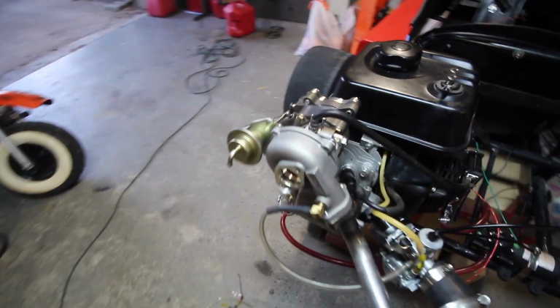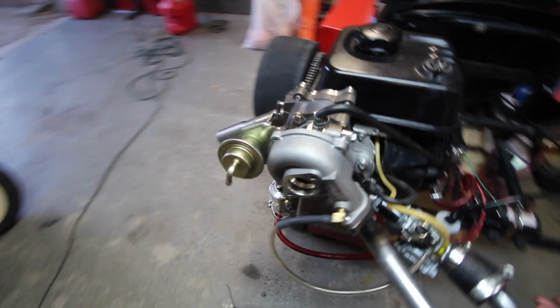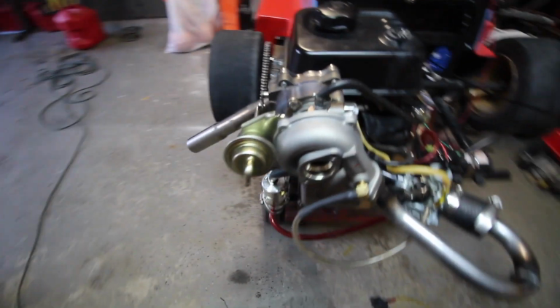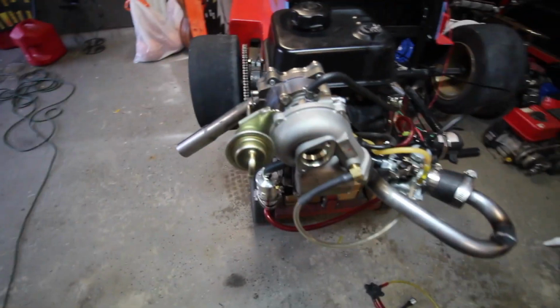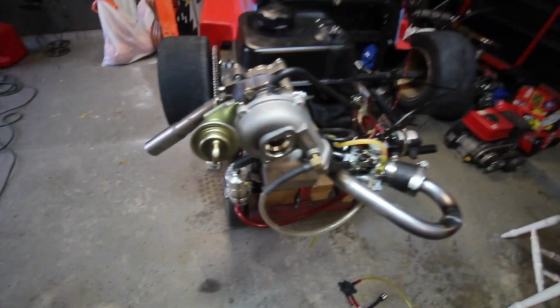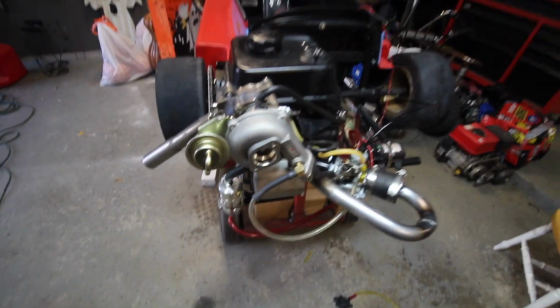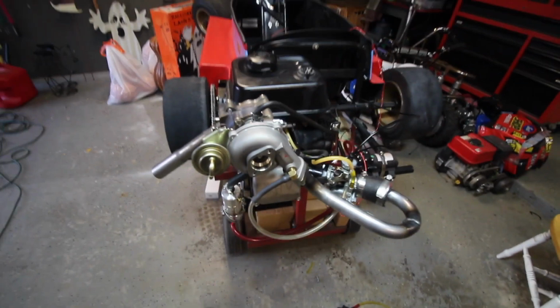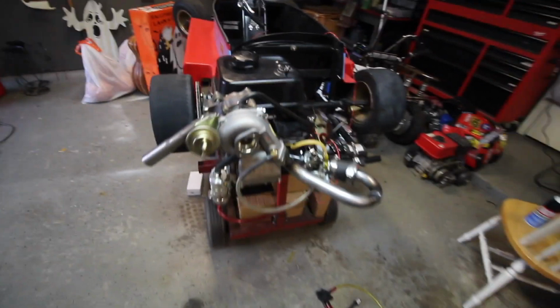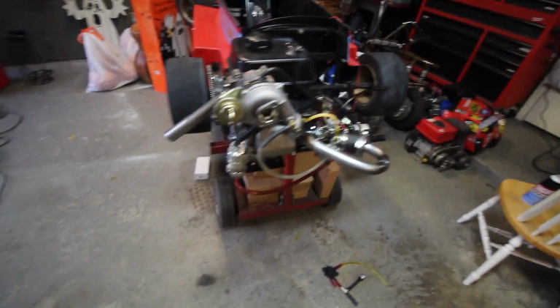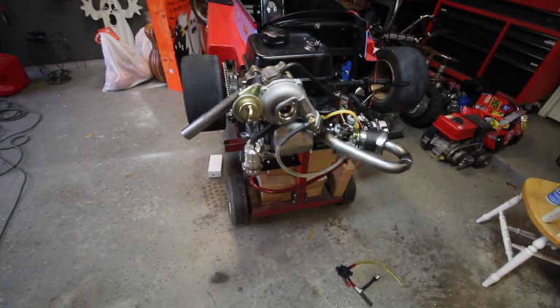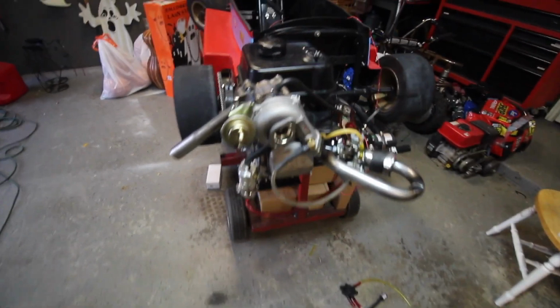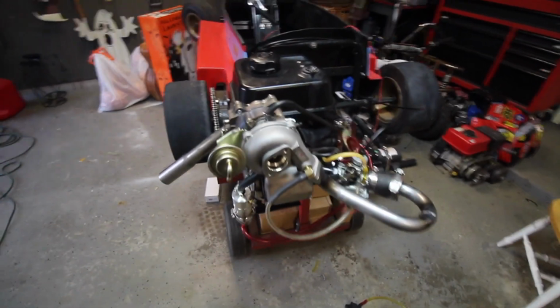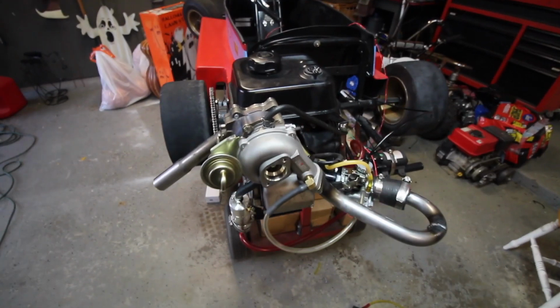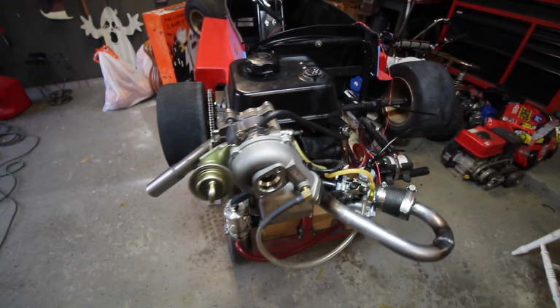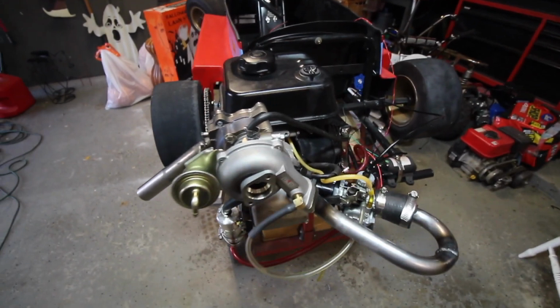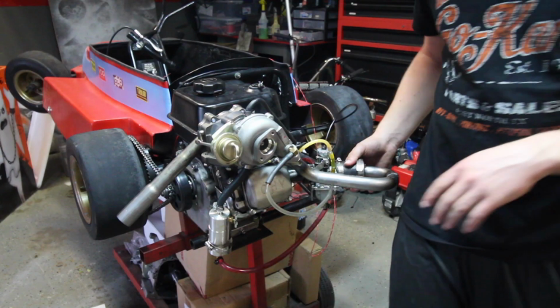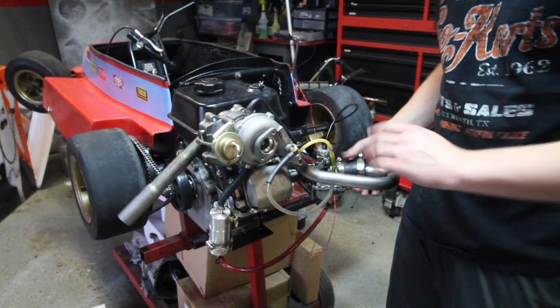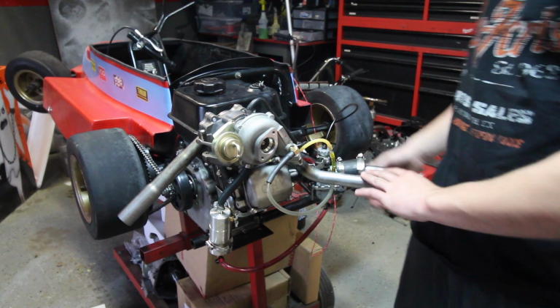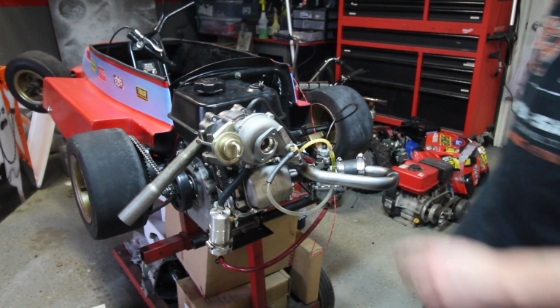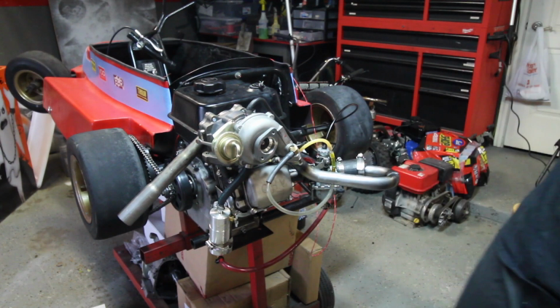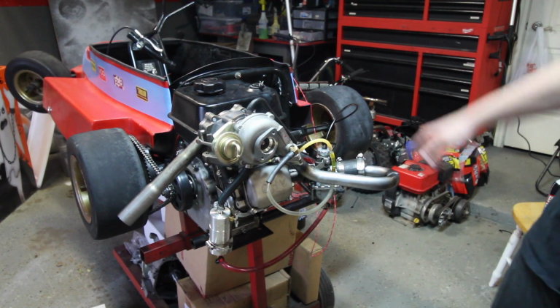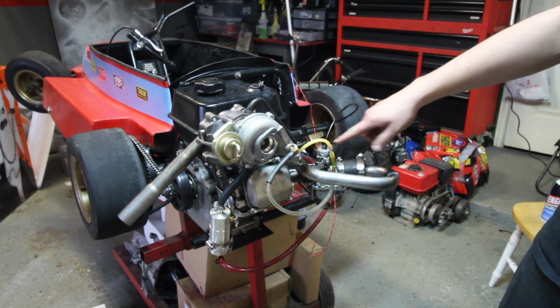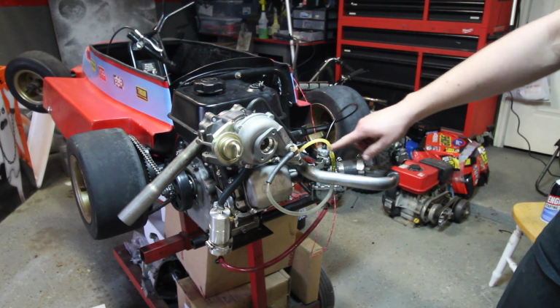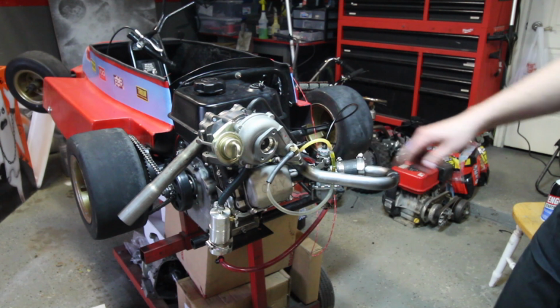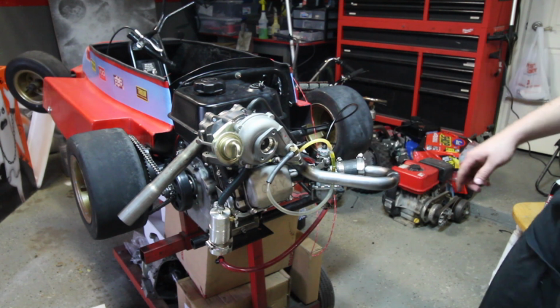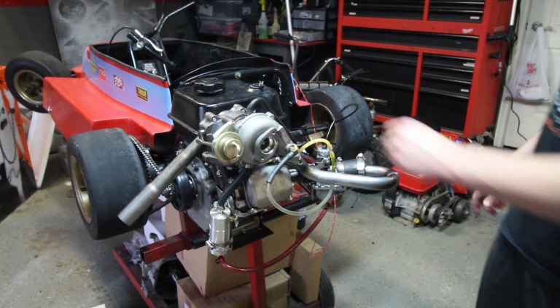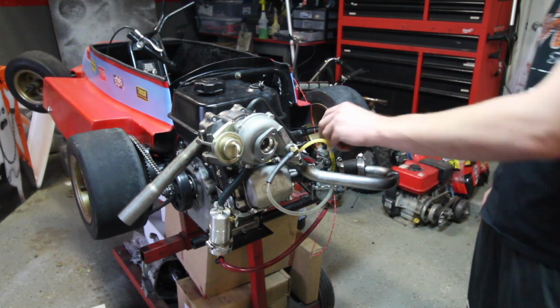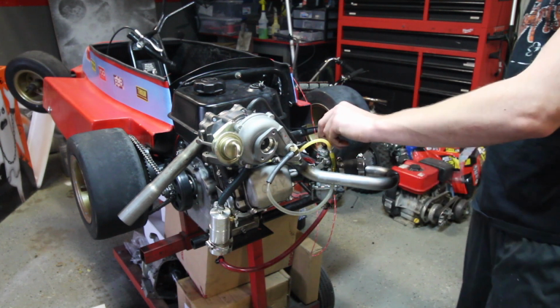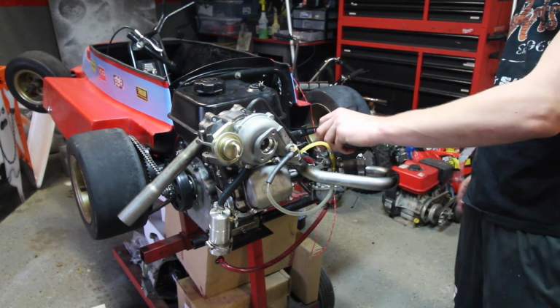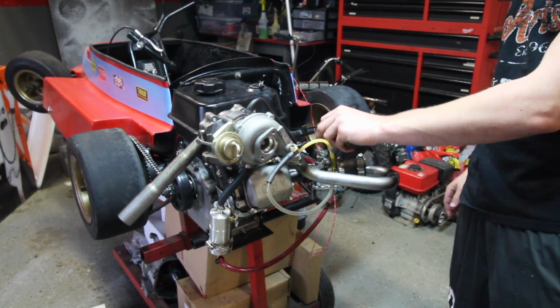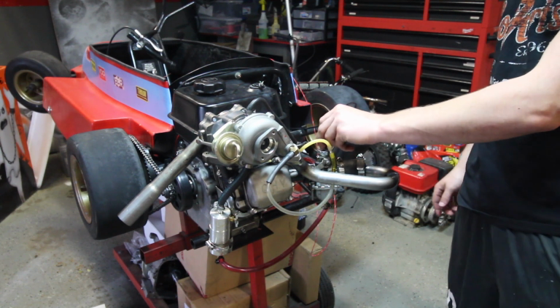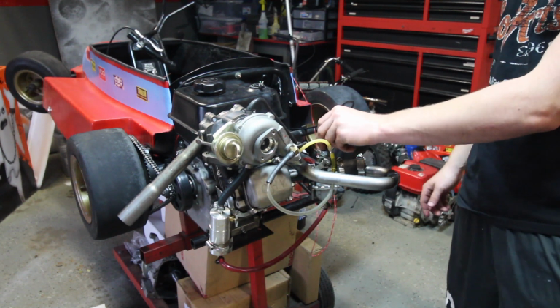Now let's put it on the tripod and tune this bad boy. Time for our first test with the carb set to its richest setting.